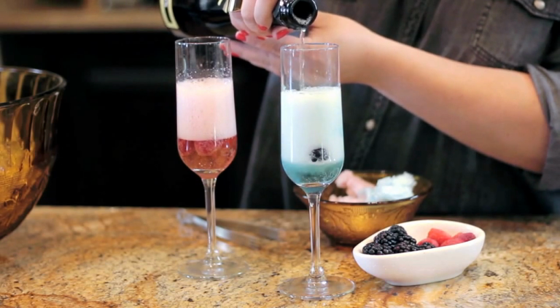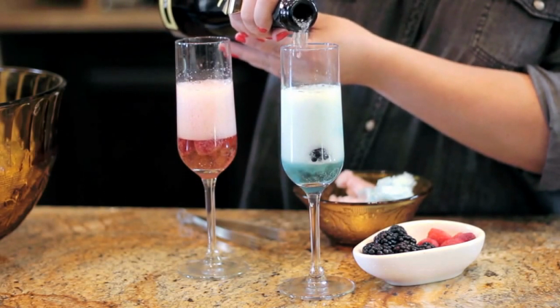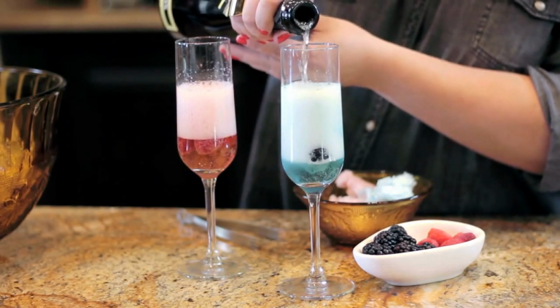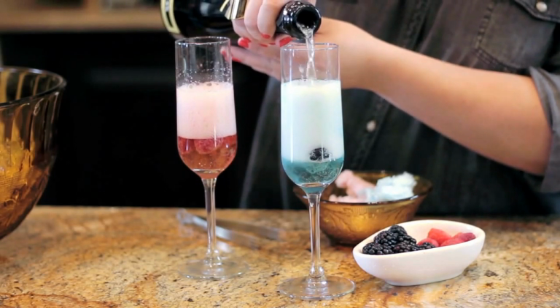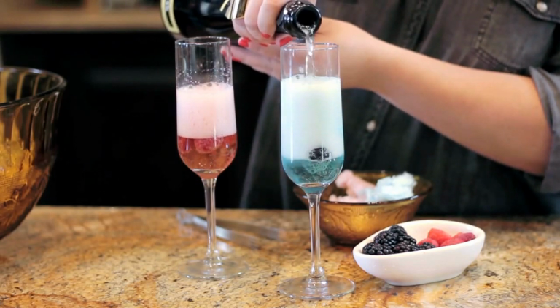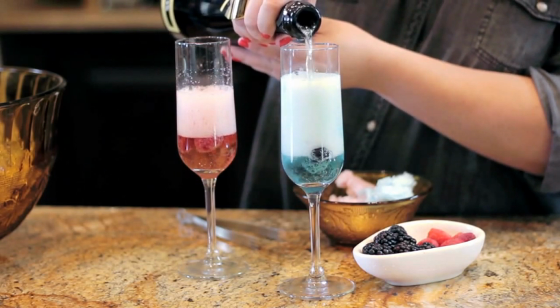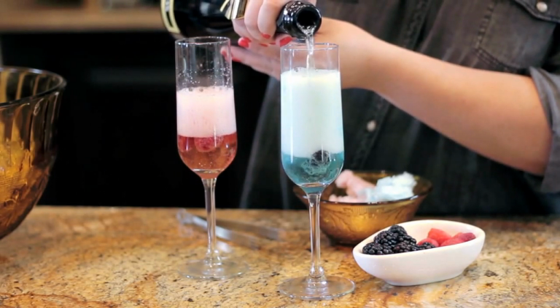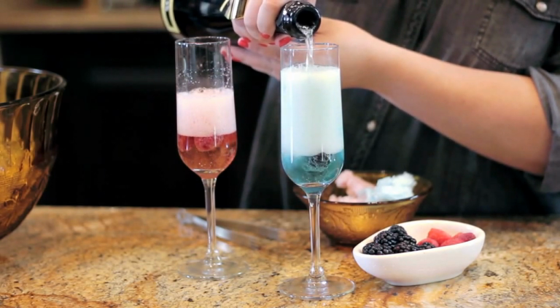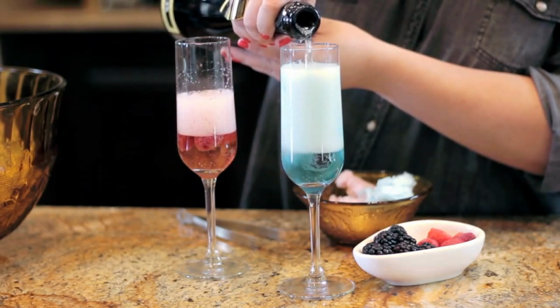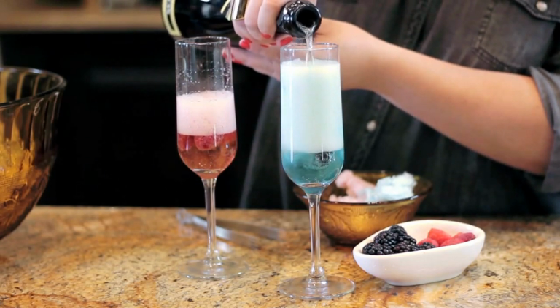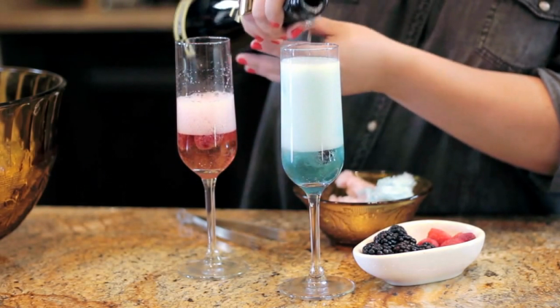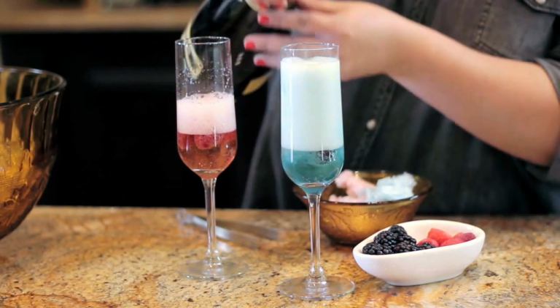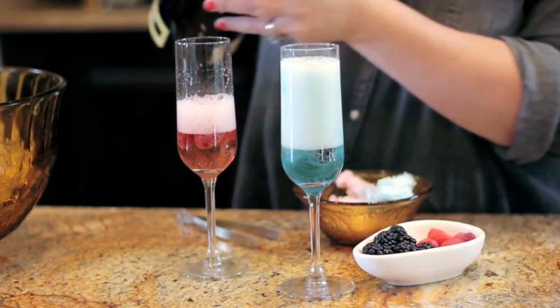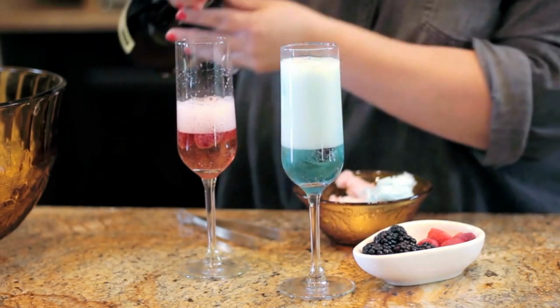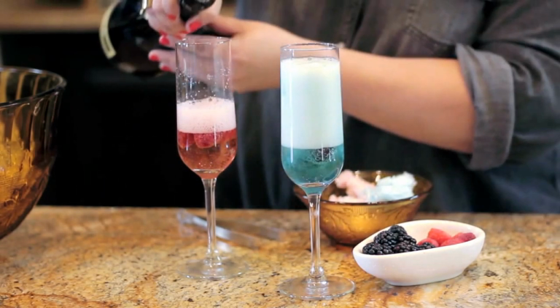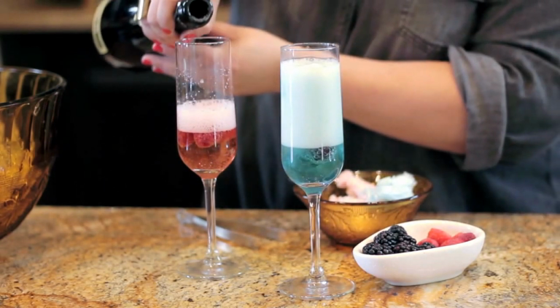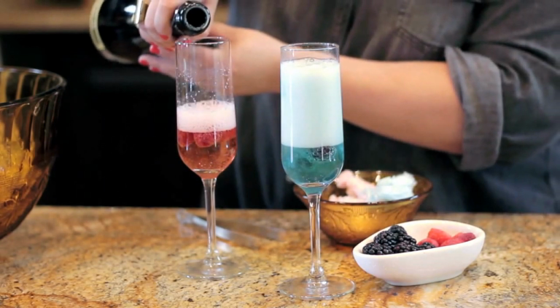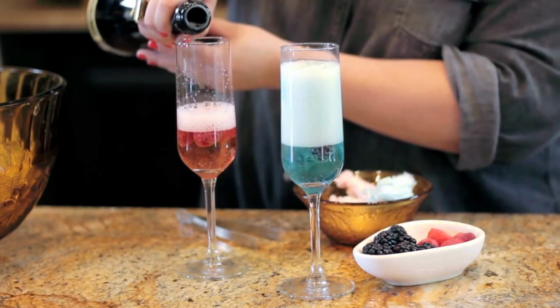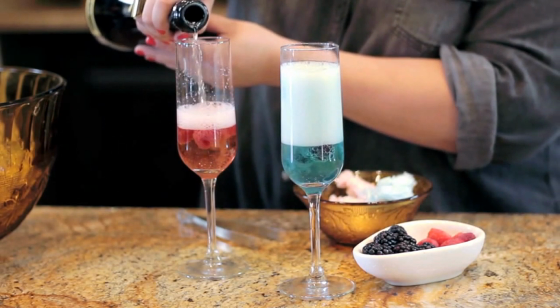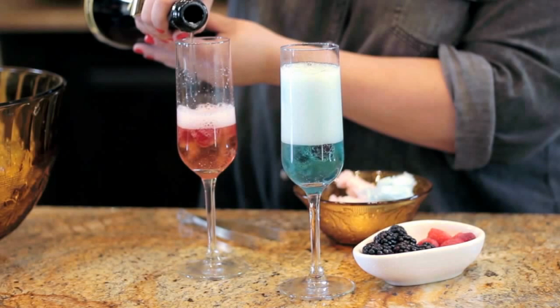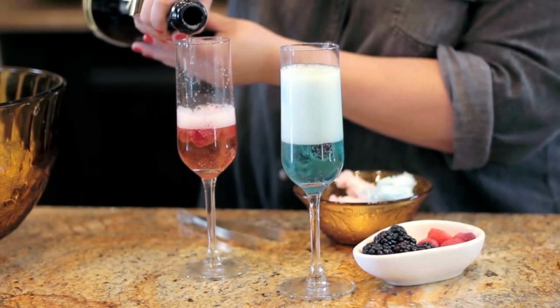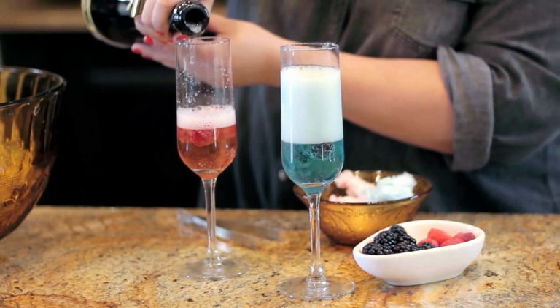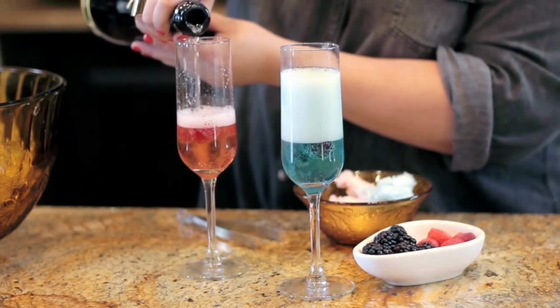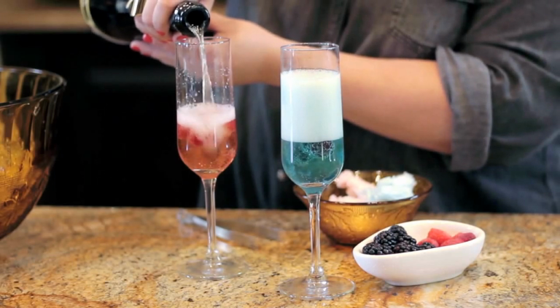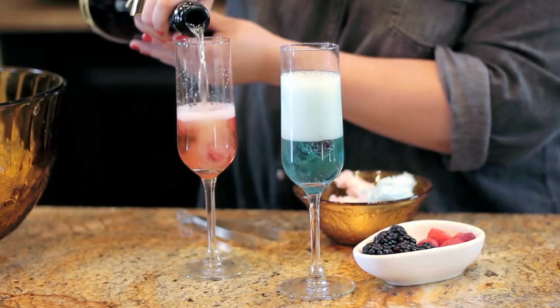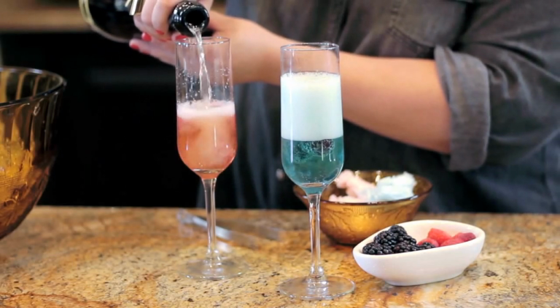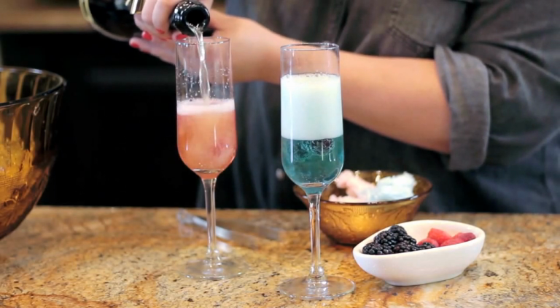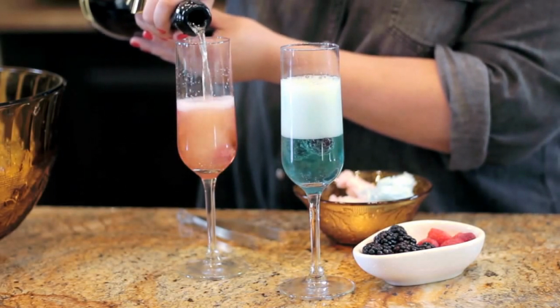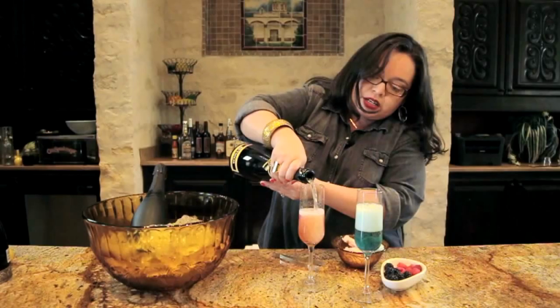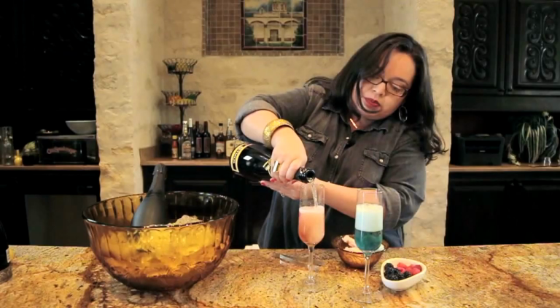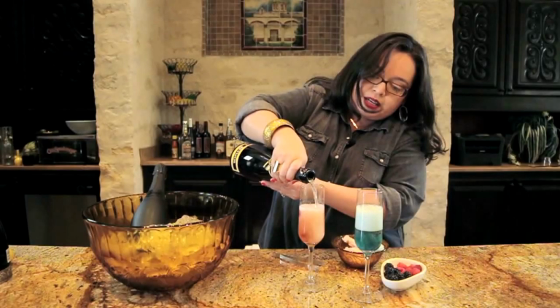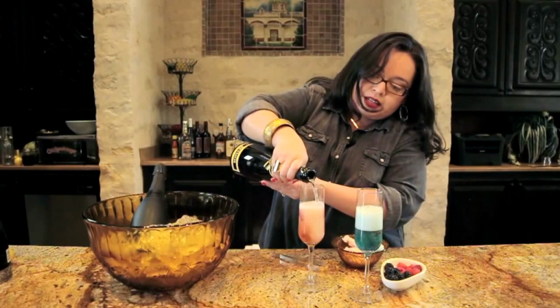So cute, guys. Your girls will love this. I always serve this at girls night in, and it is such a big hit.